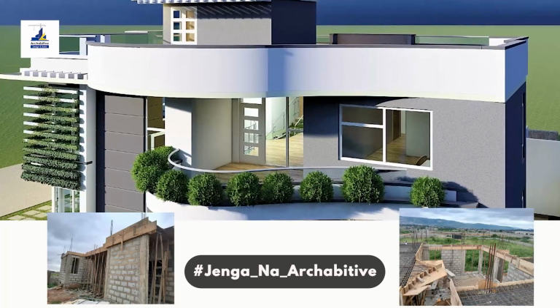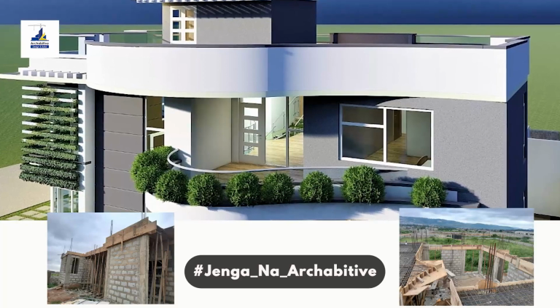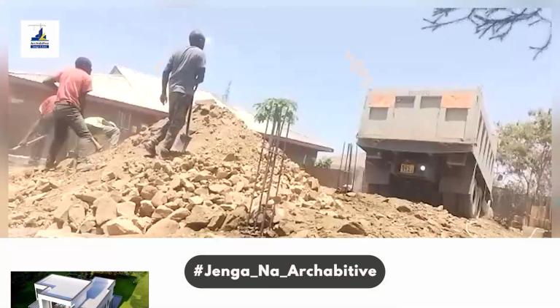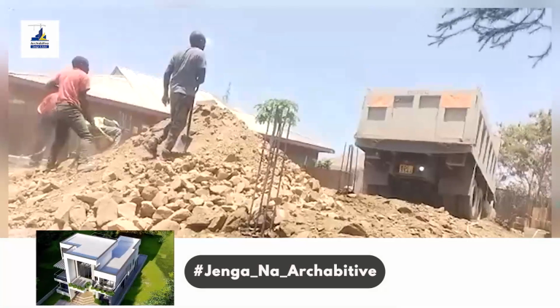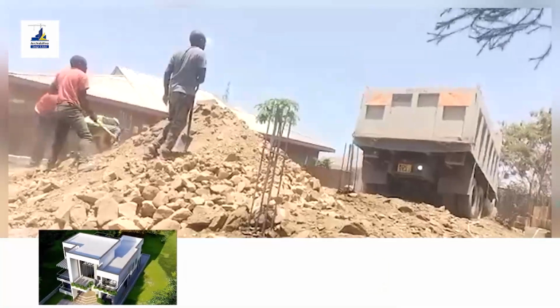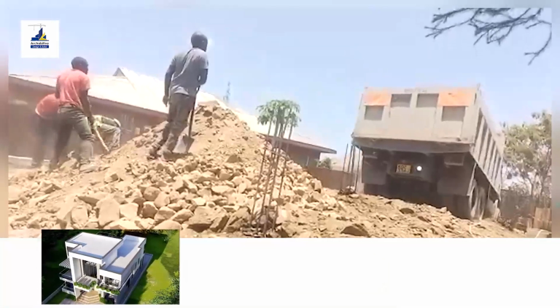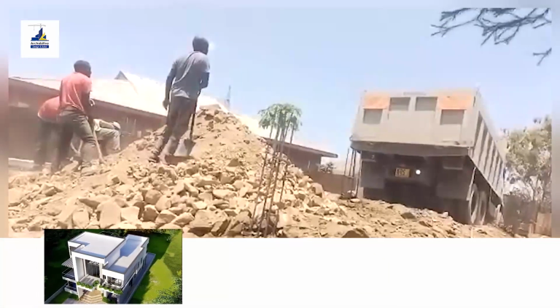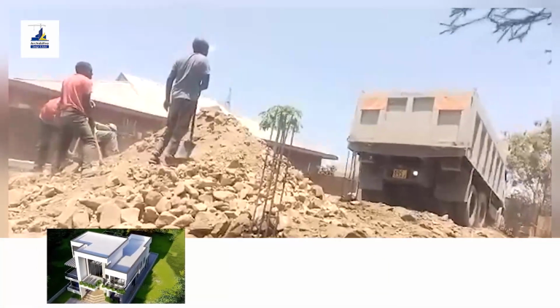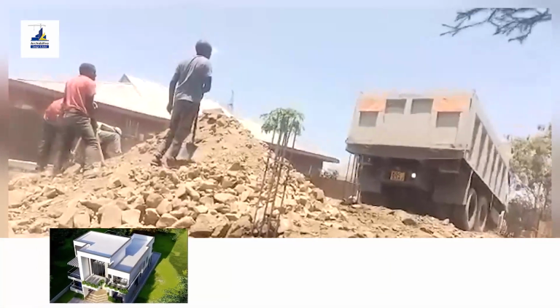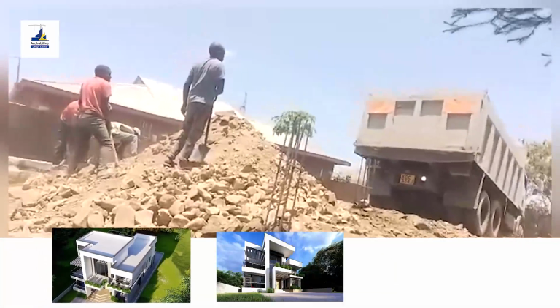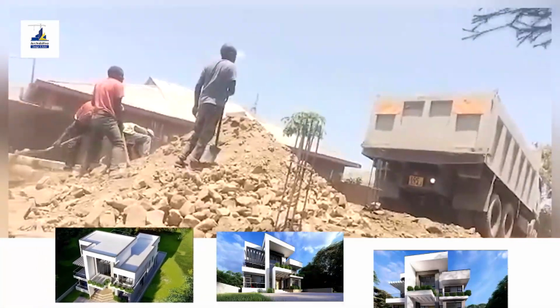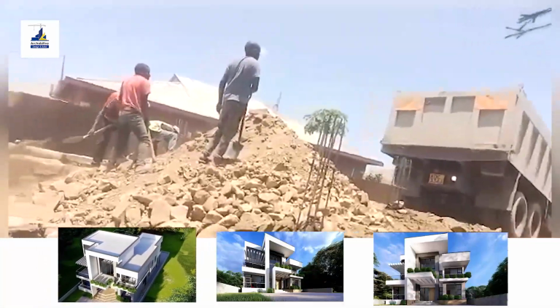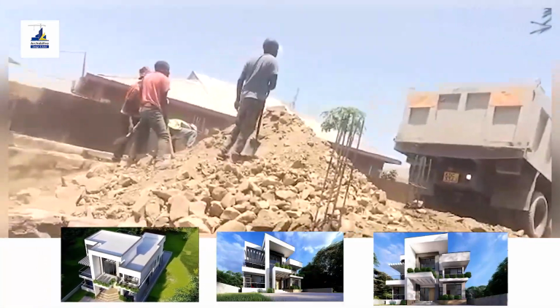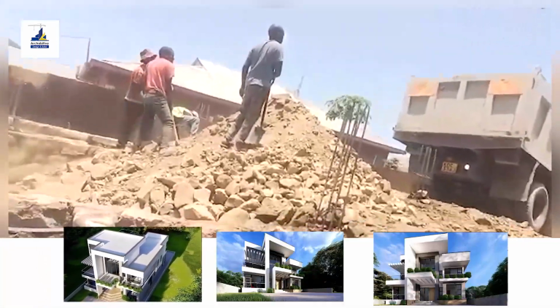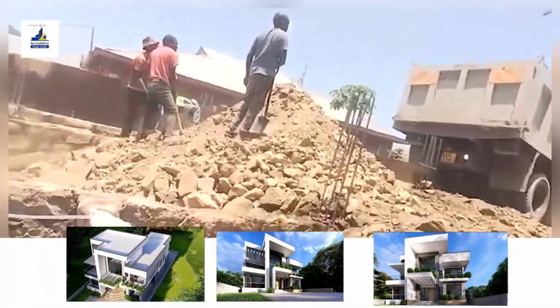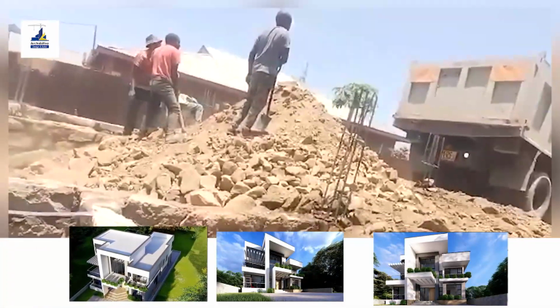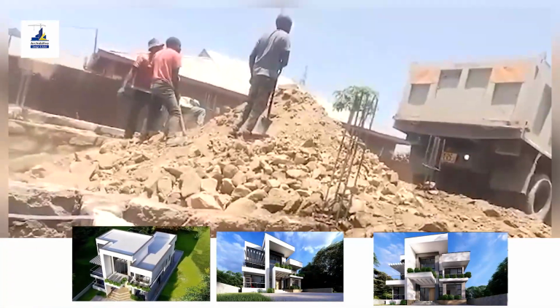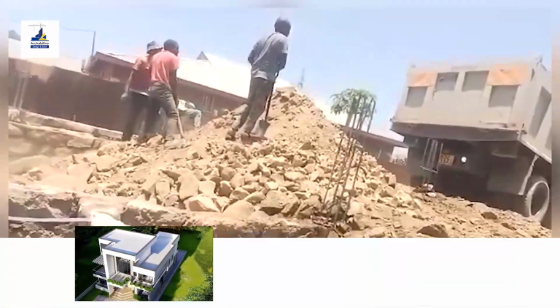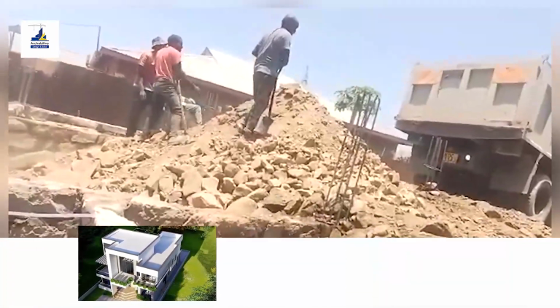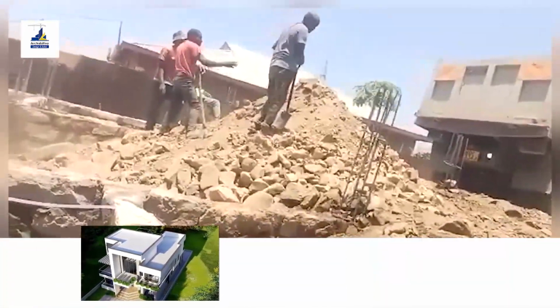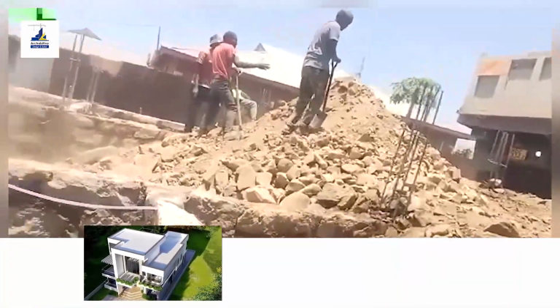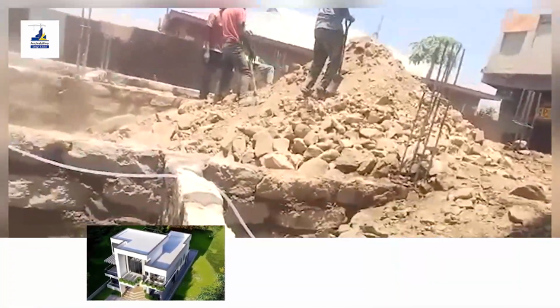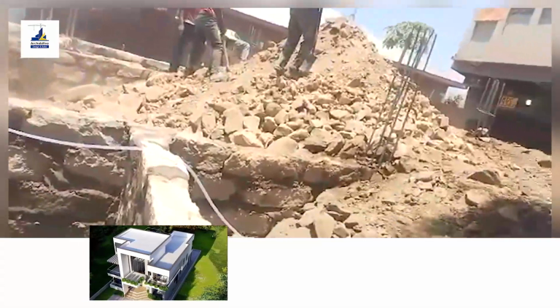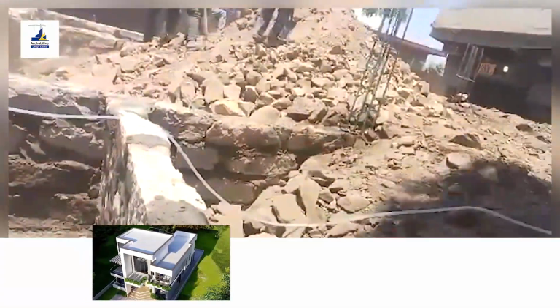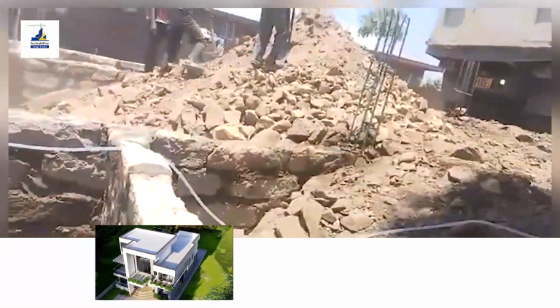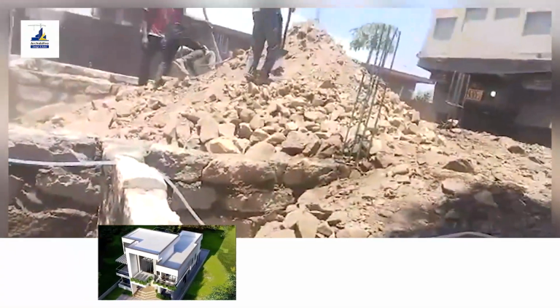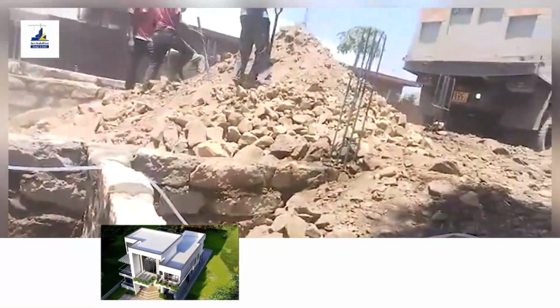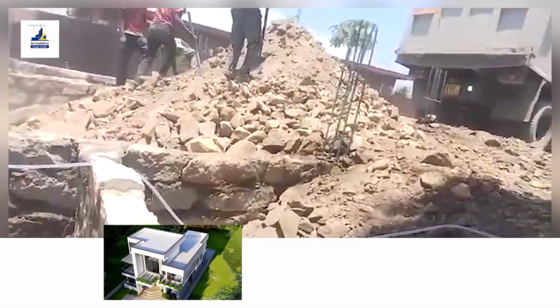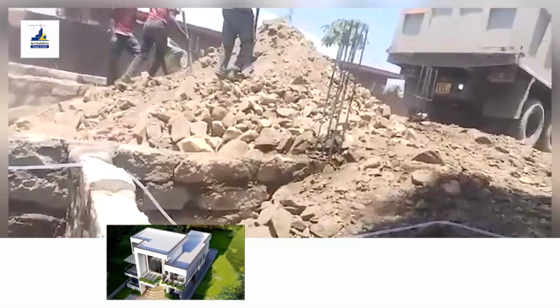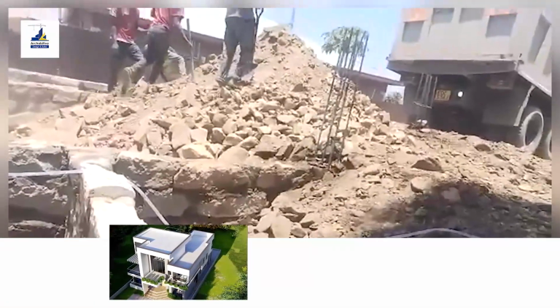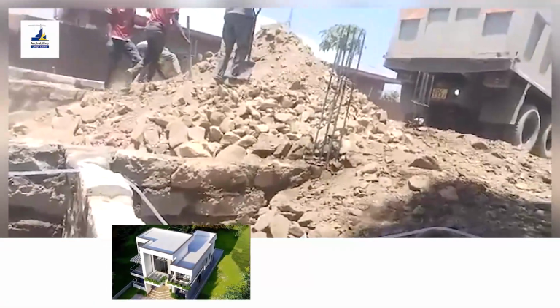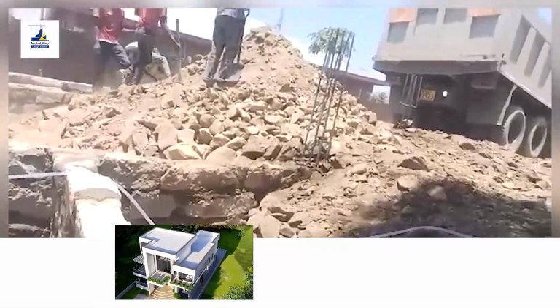After completing the foundation walling on day six, we started backfilling using non-expansive backfill material.